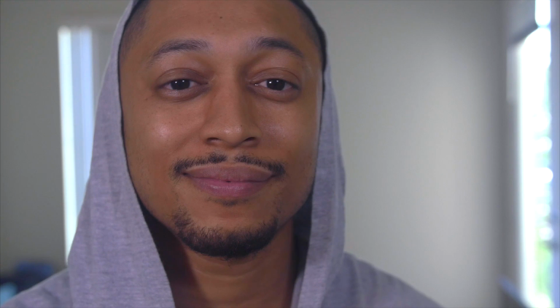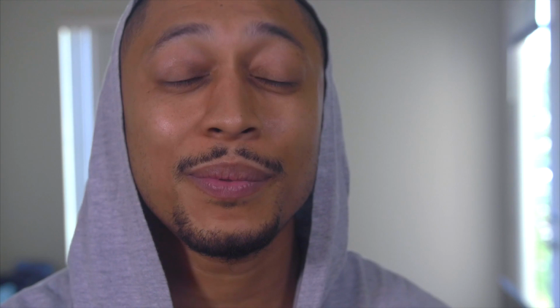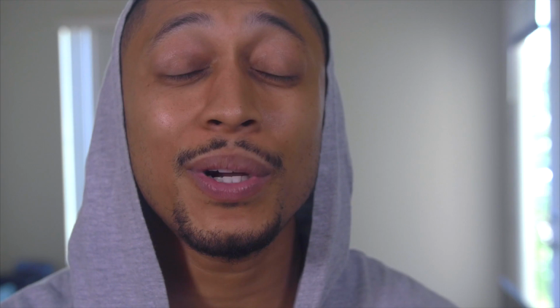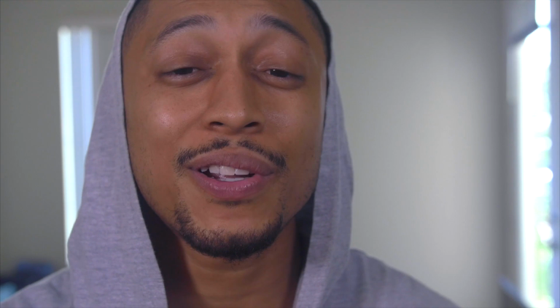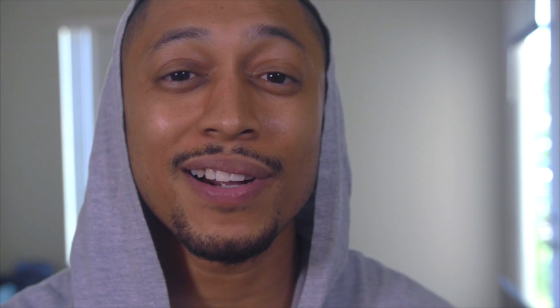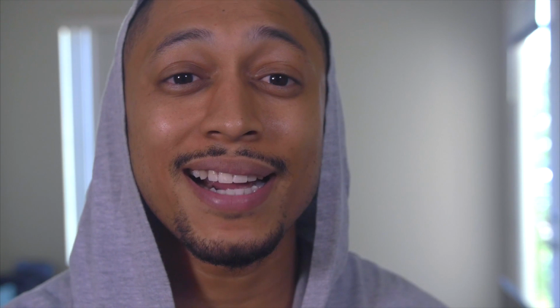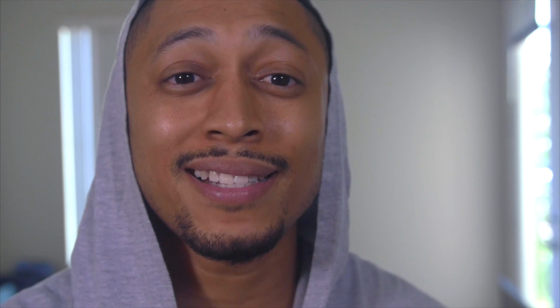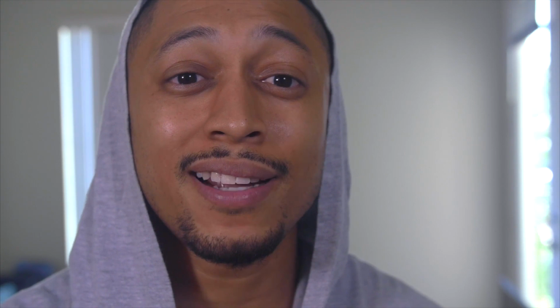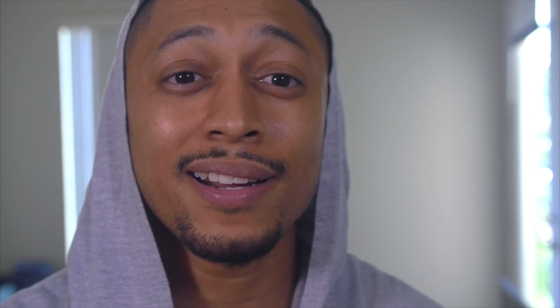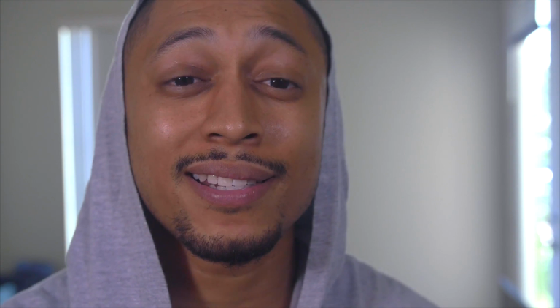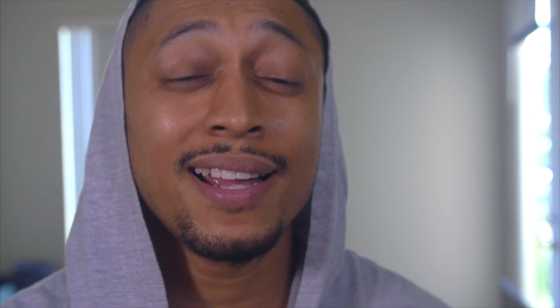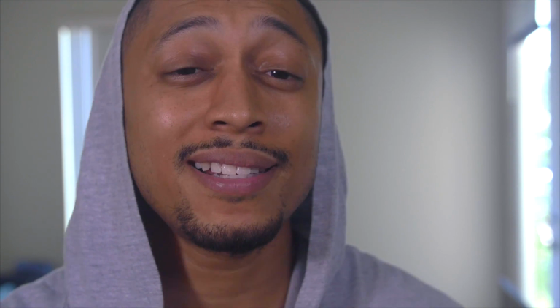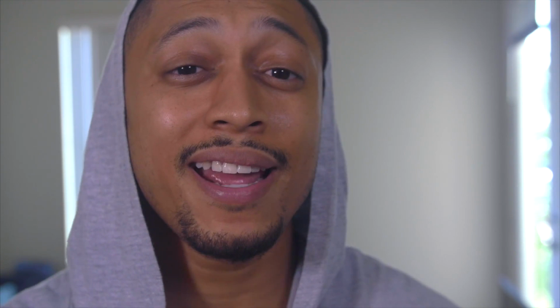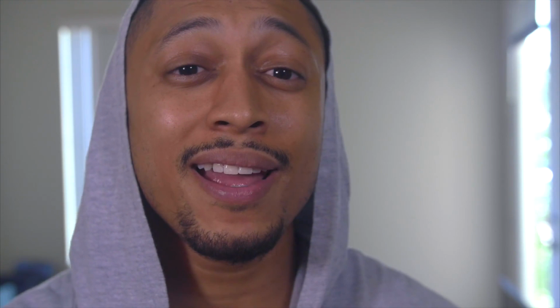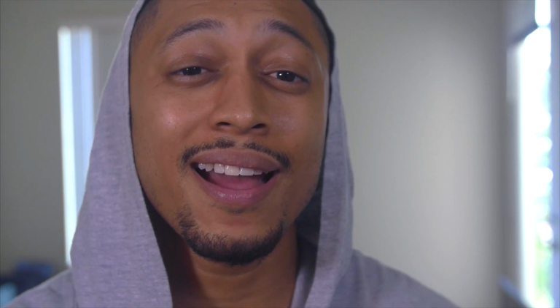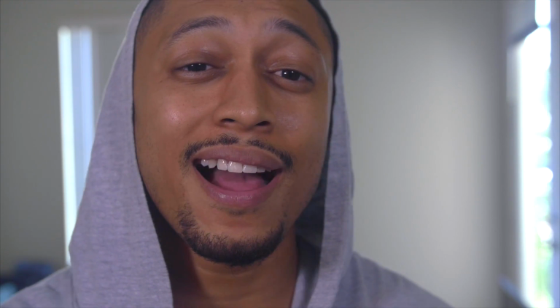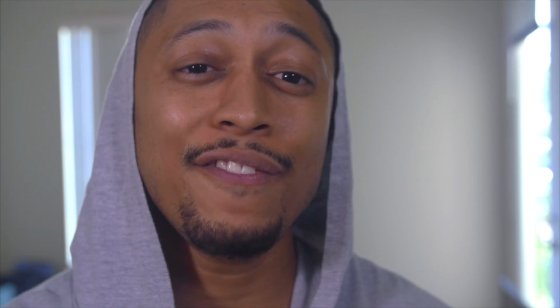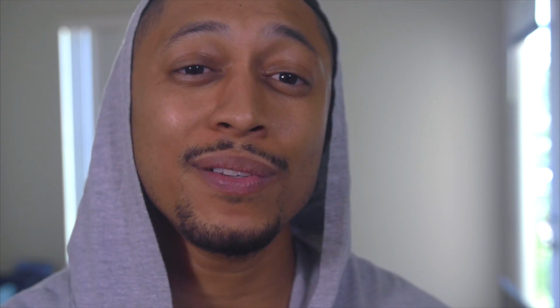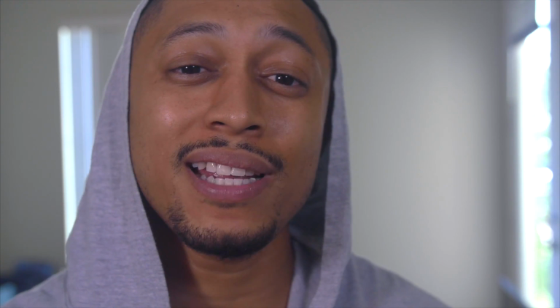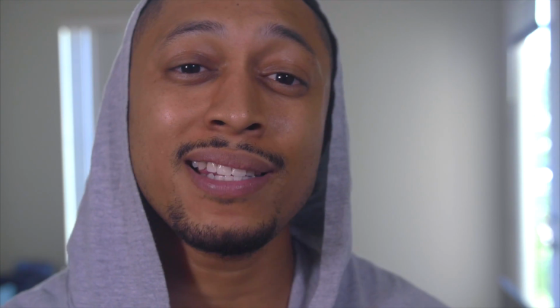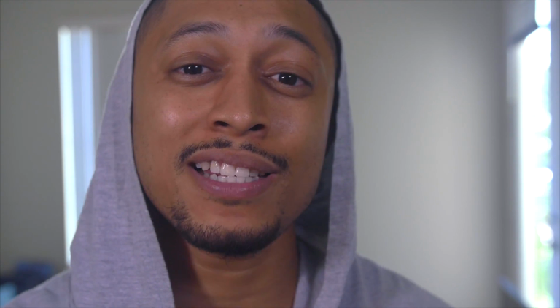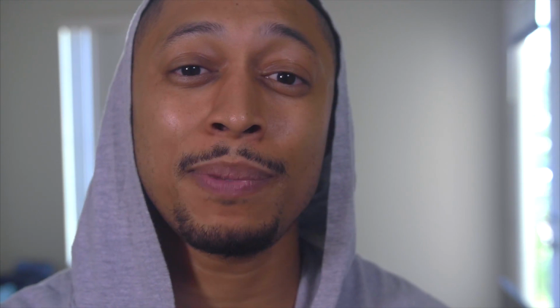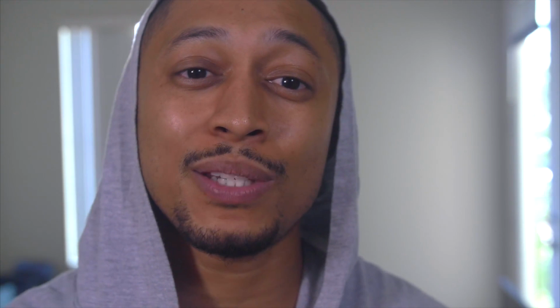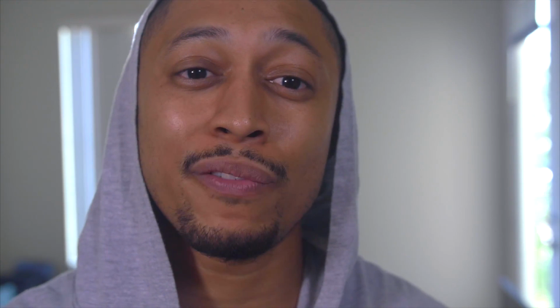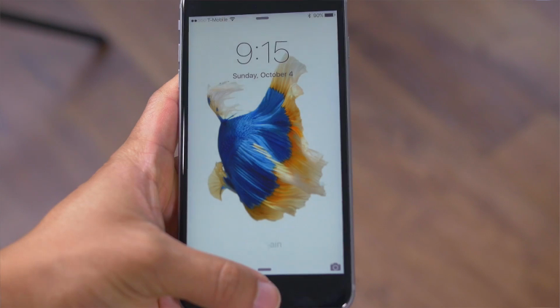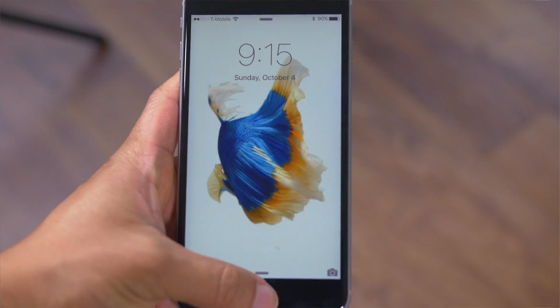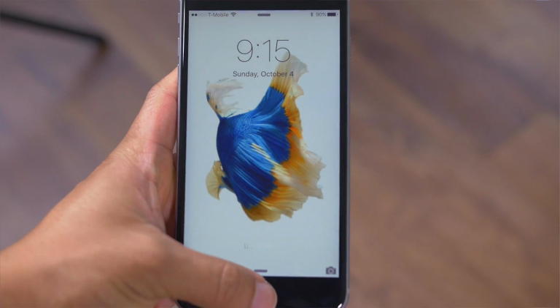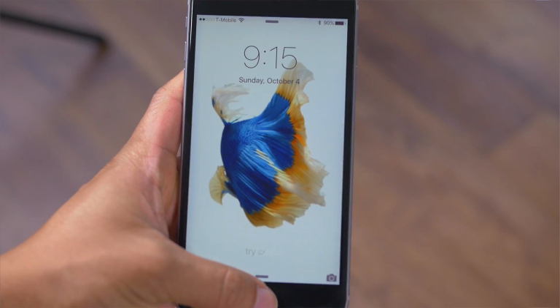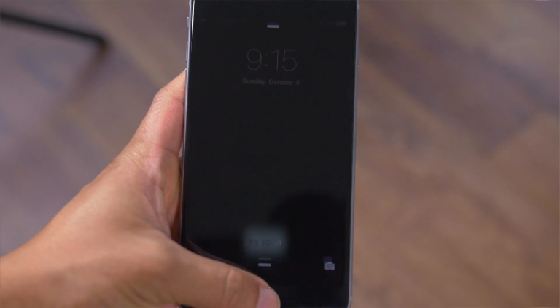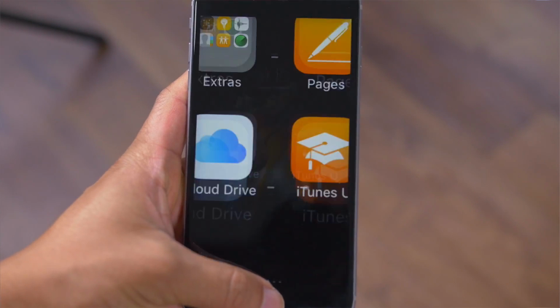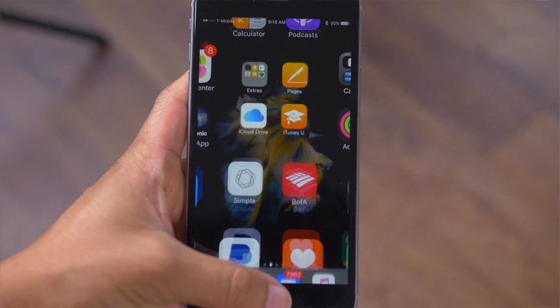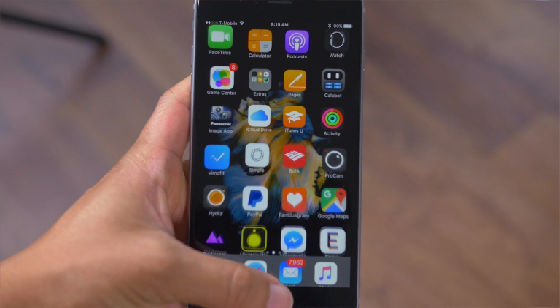What's going on guys, it's Adonis. Today, iPhone 6s Plus review. Let's get started.